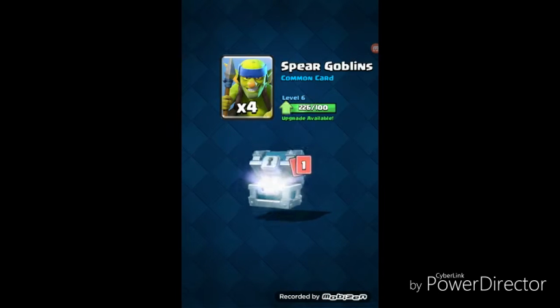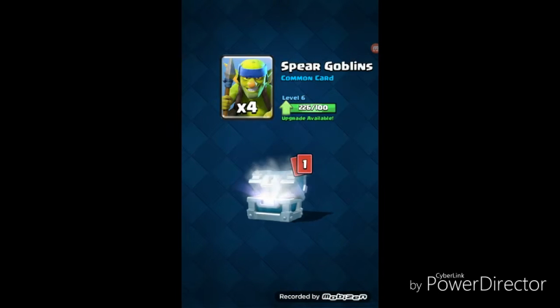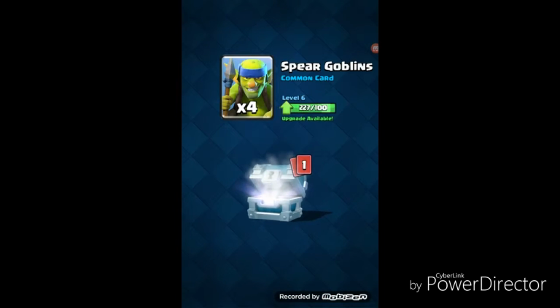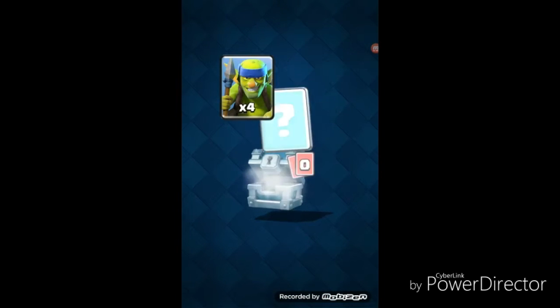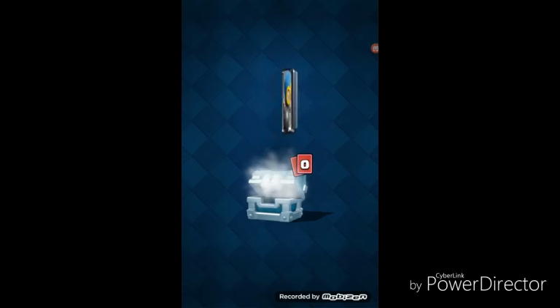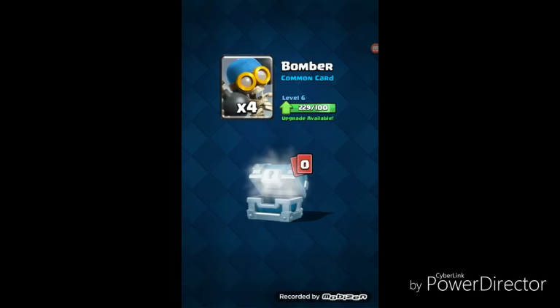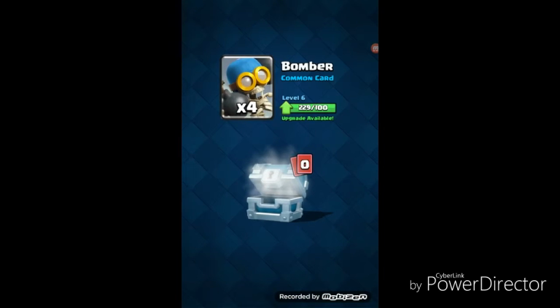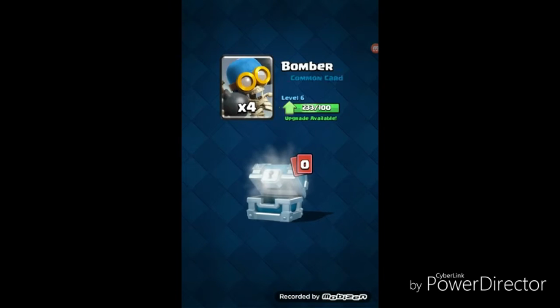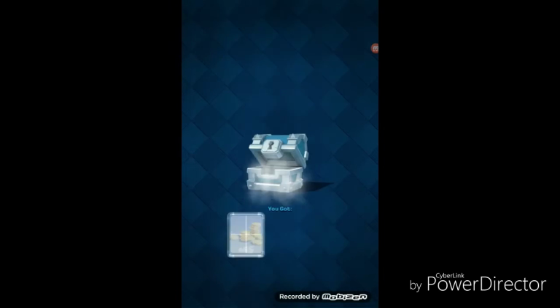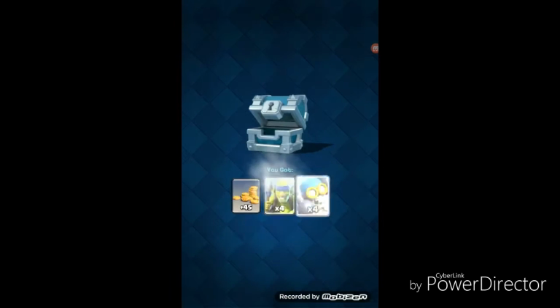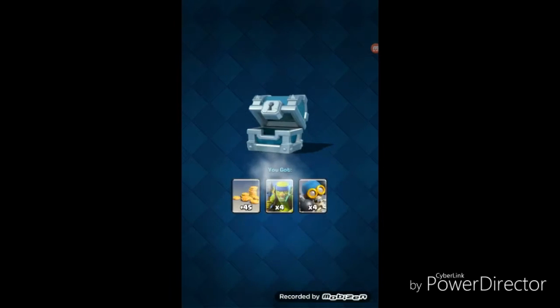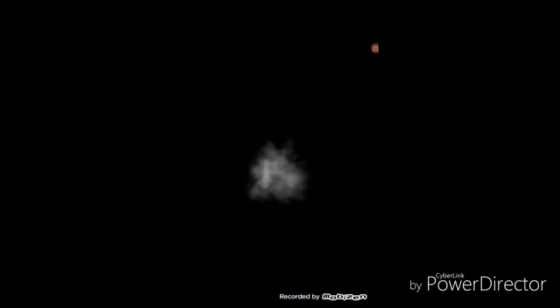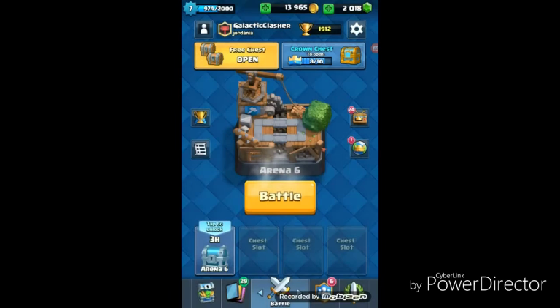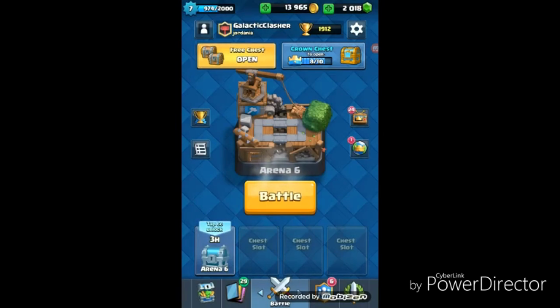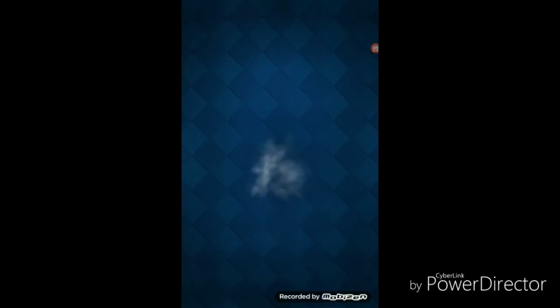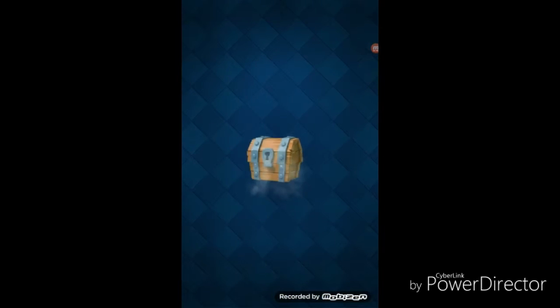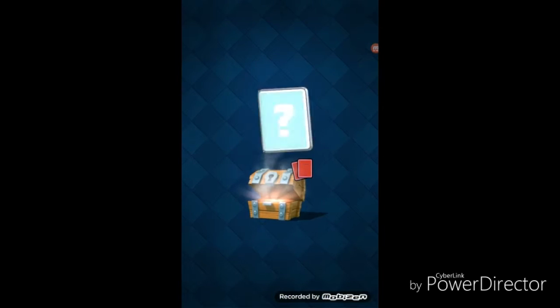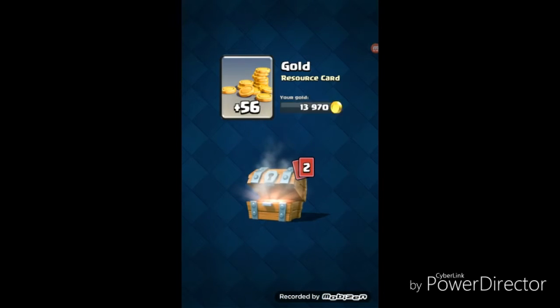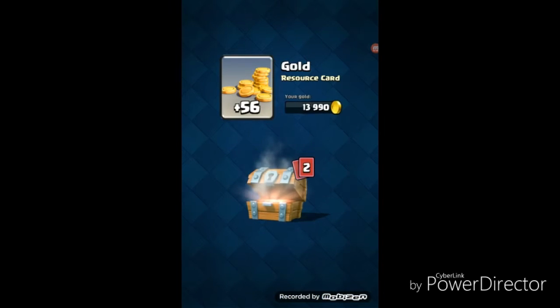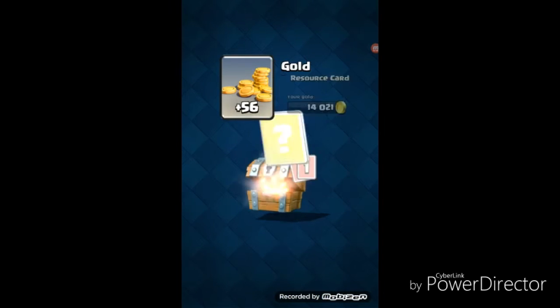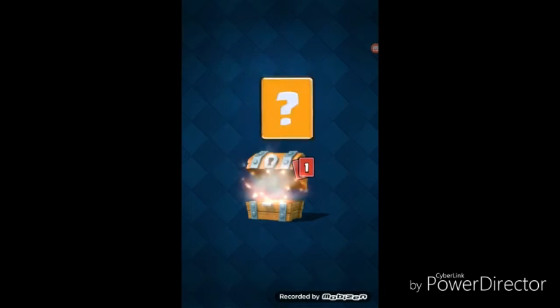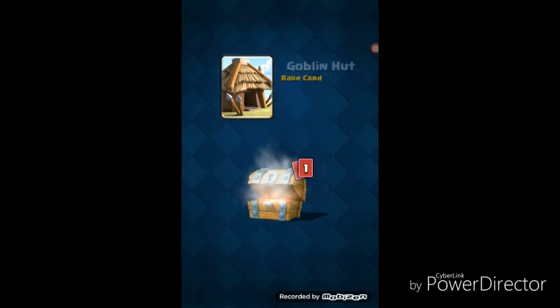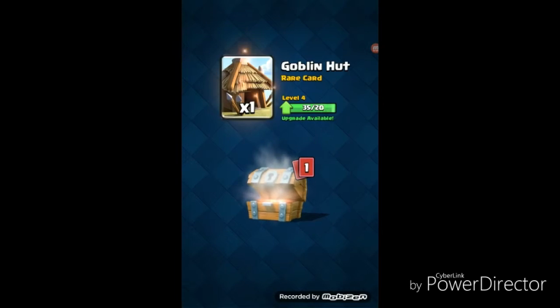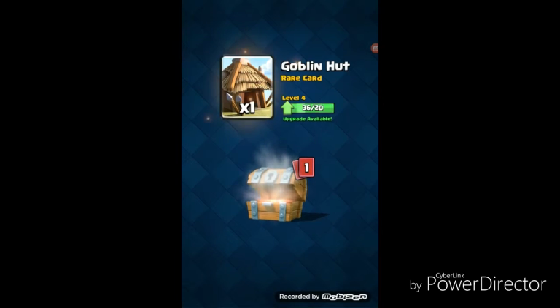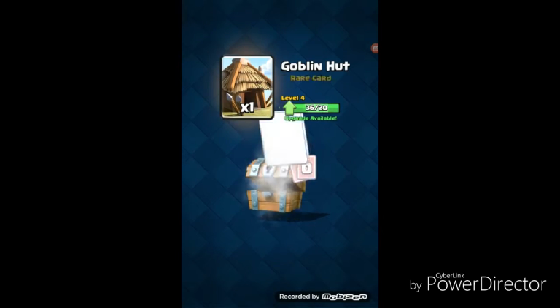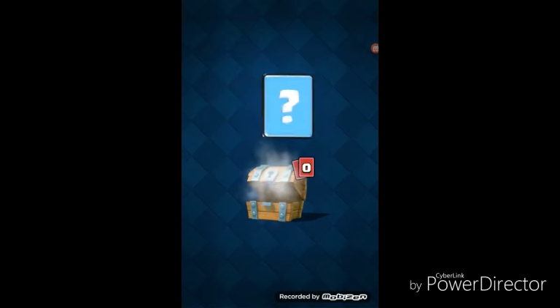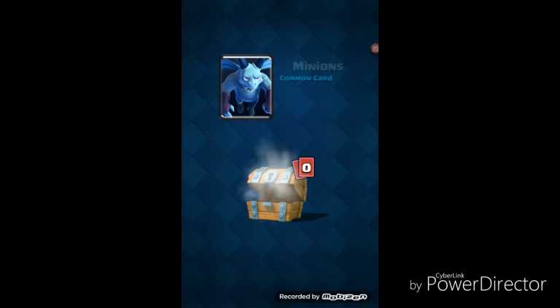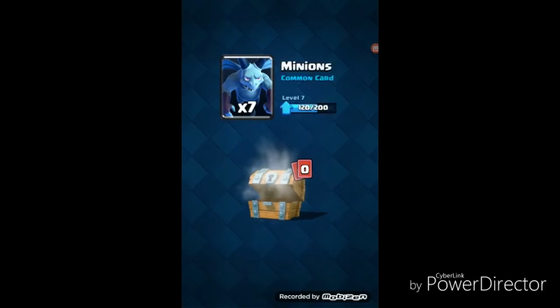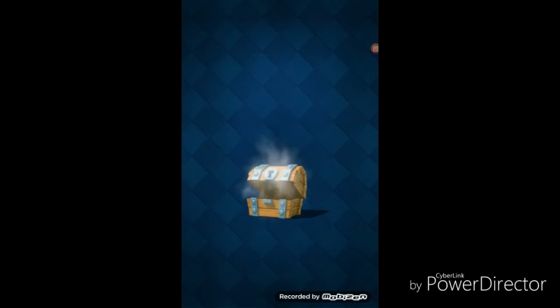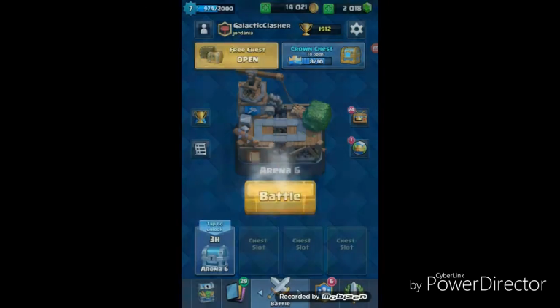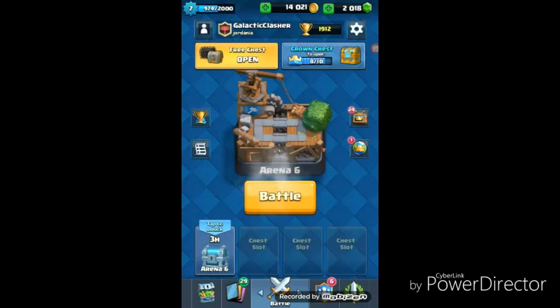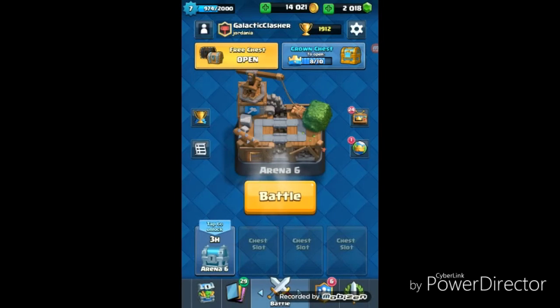Open the silver chest — nothing good, nothing good. Bomber. 36 Gold, Golden Hut, 7 Minions.